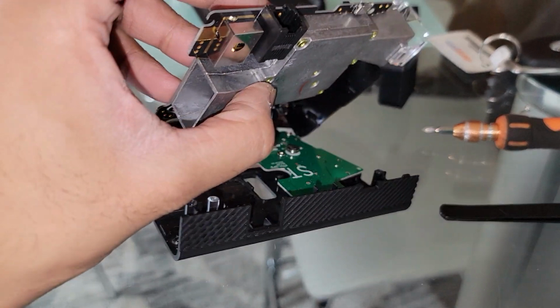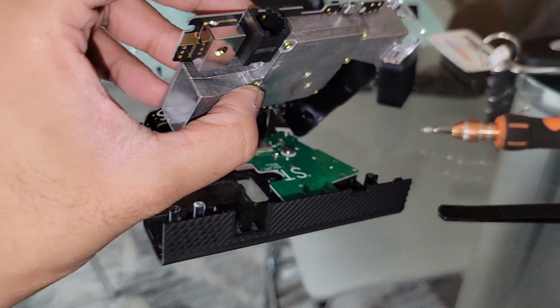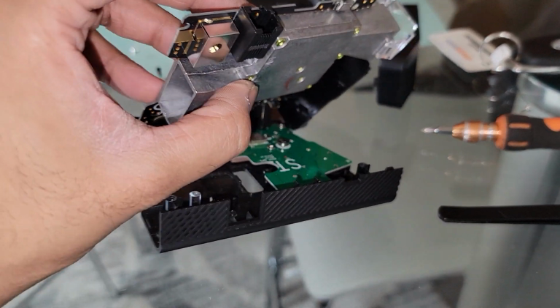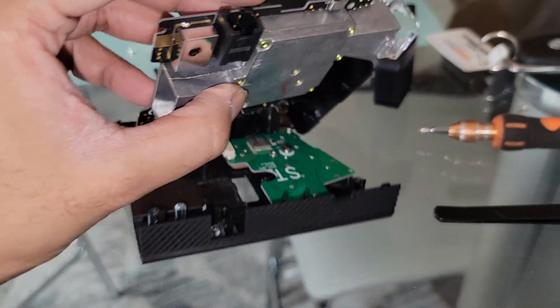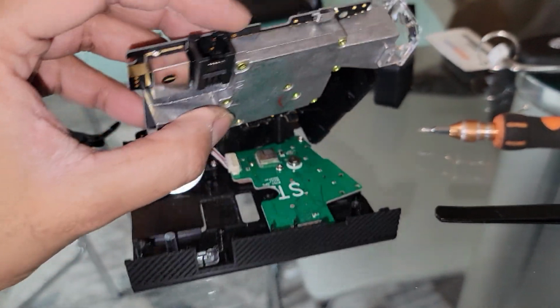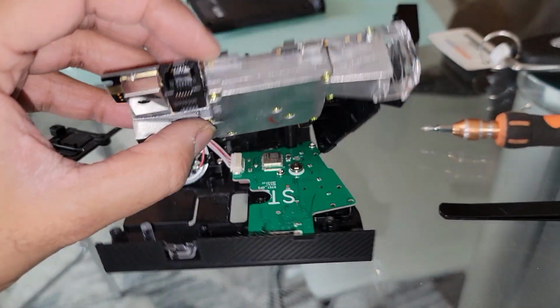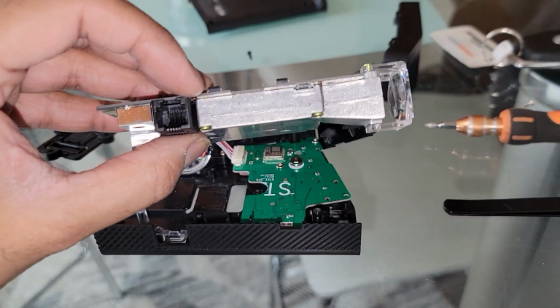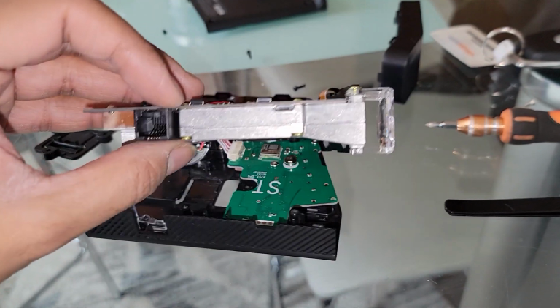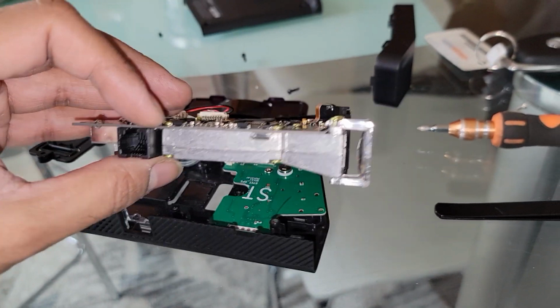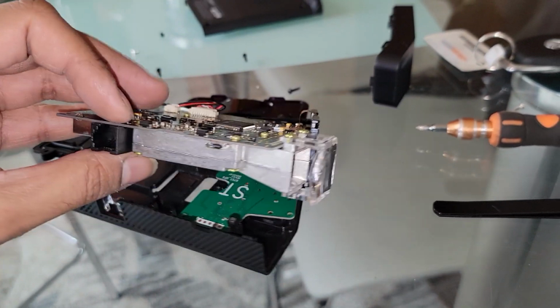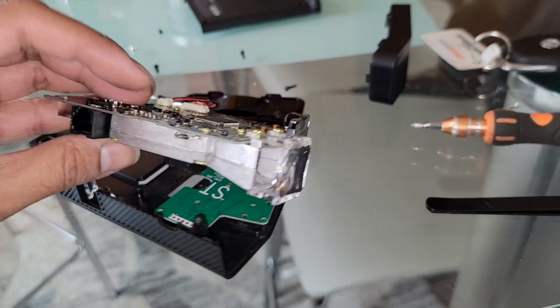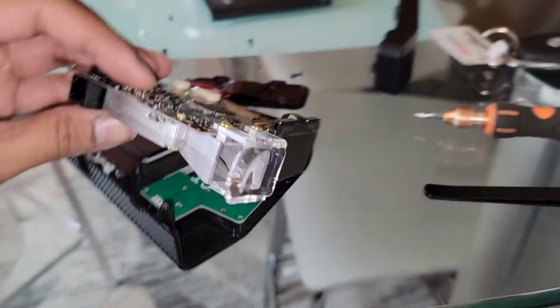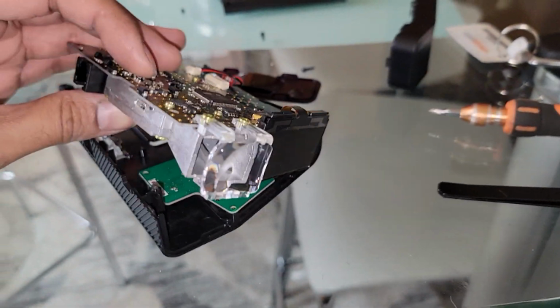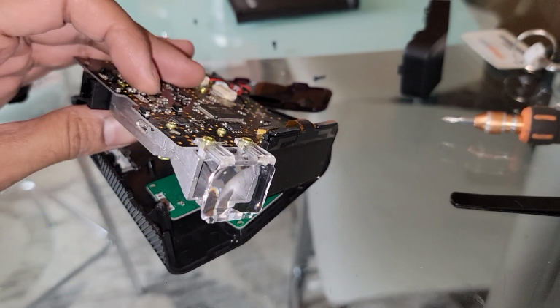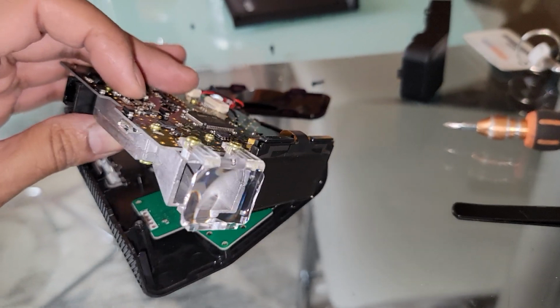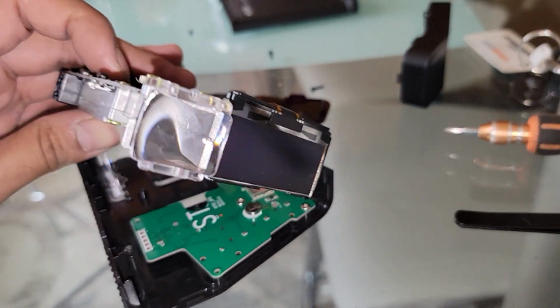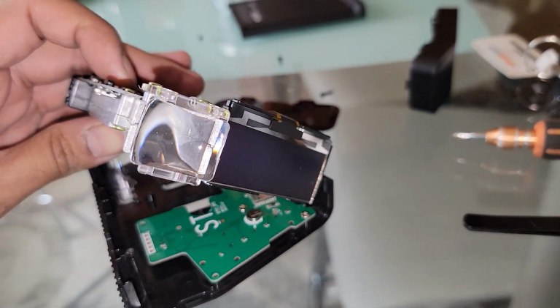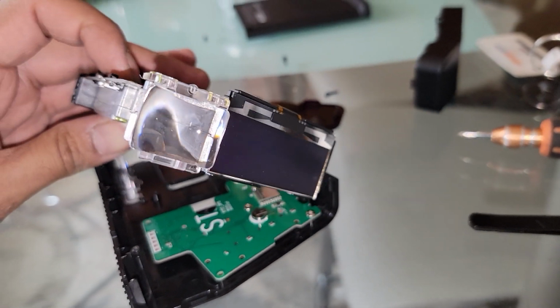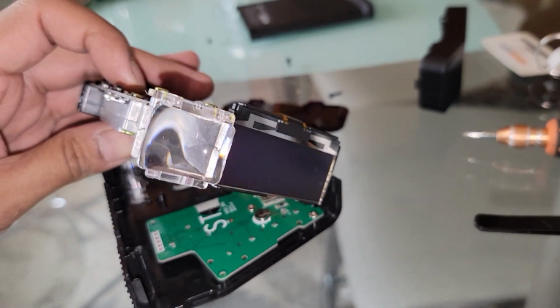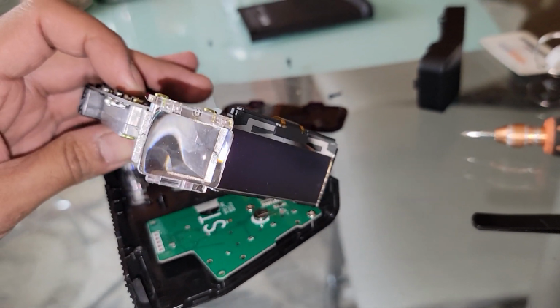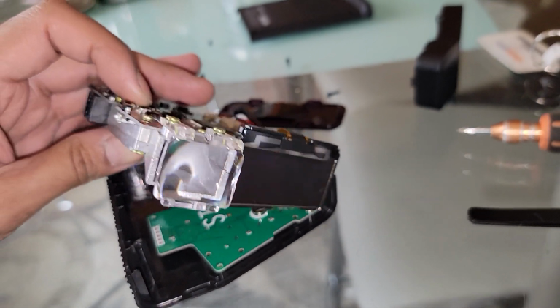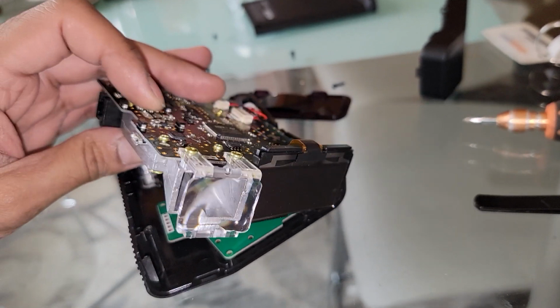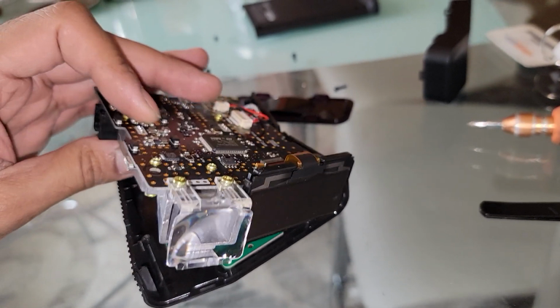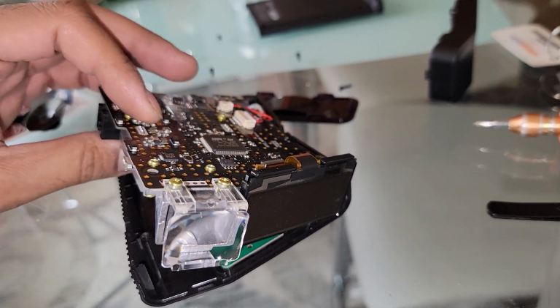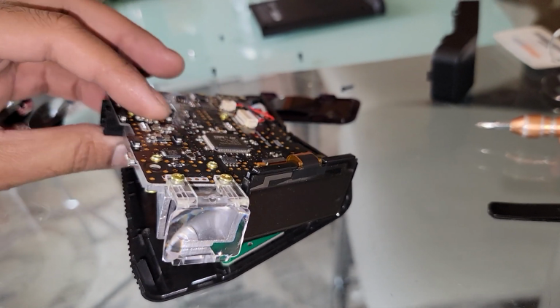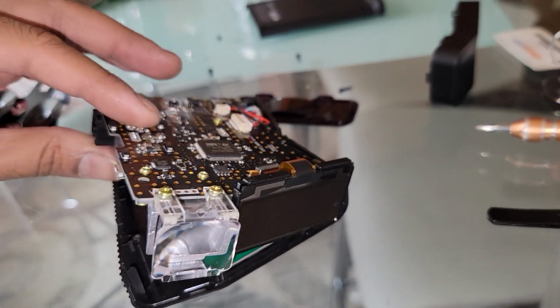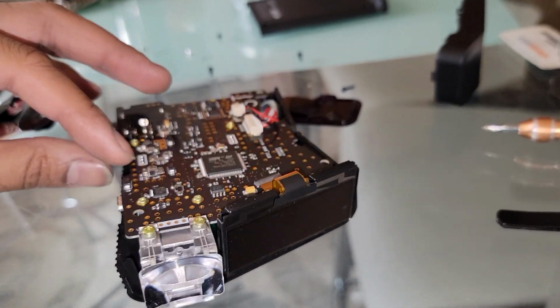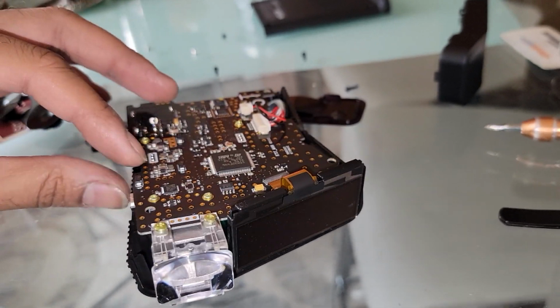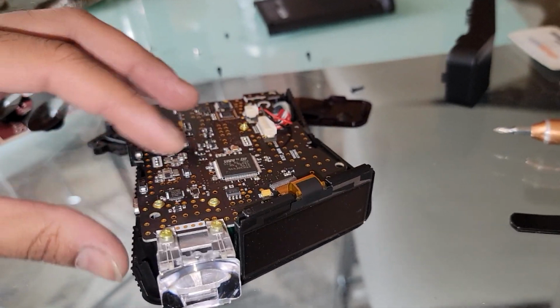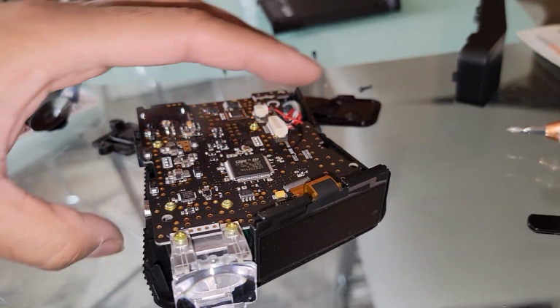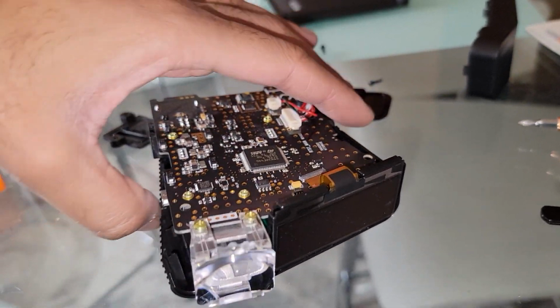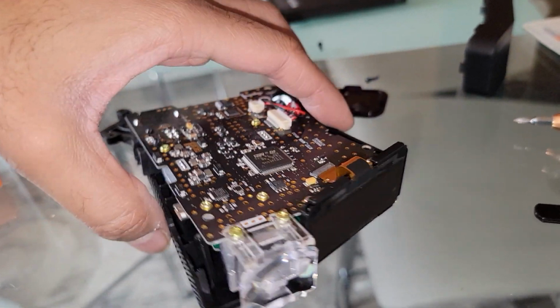Anyway, this wraps up the video. This is how it looks completely from the inside. Thanks for watching.